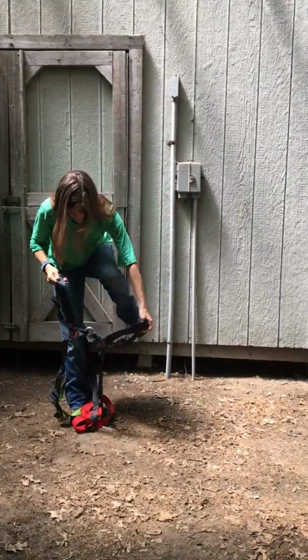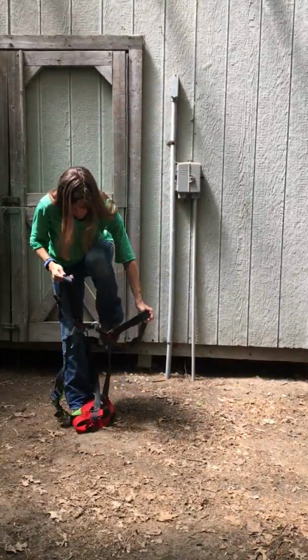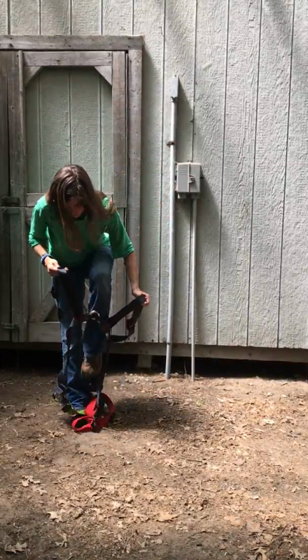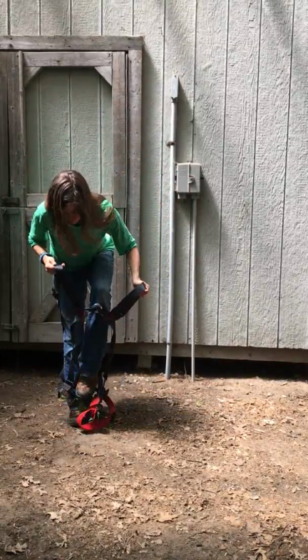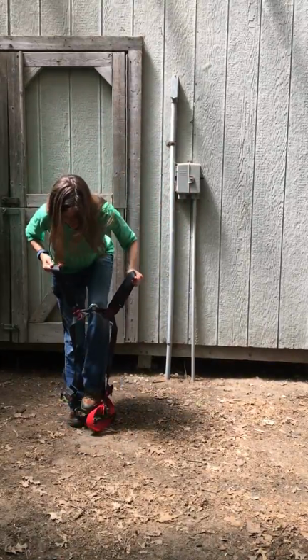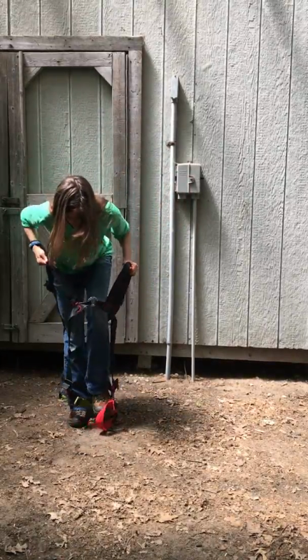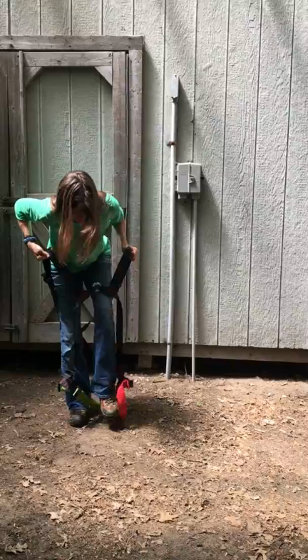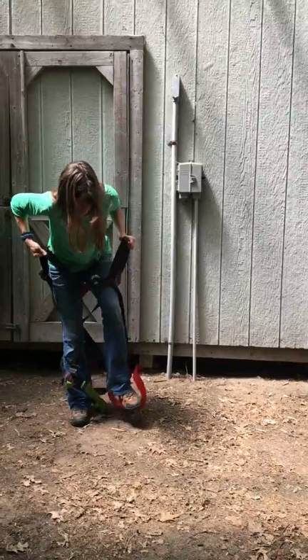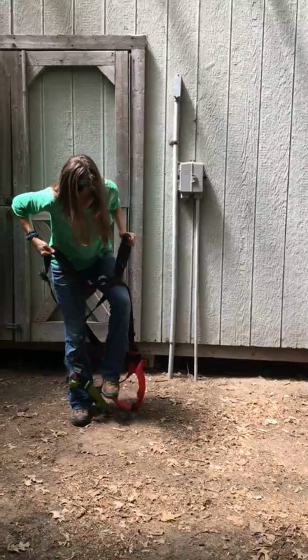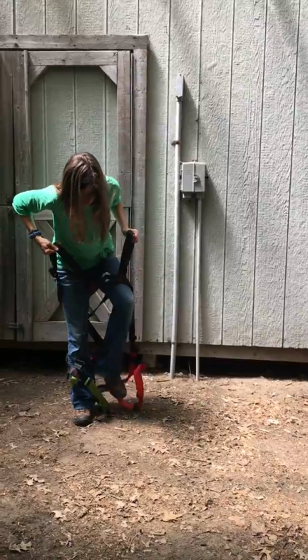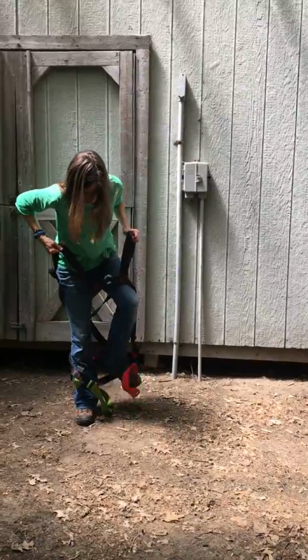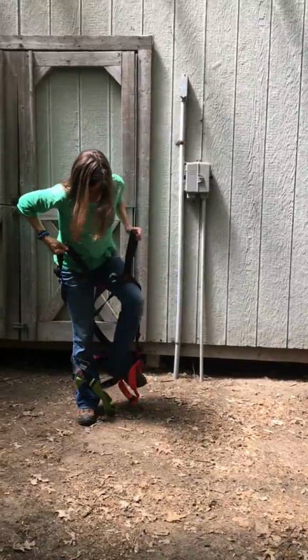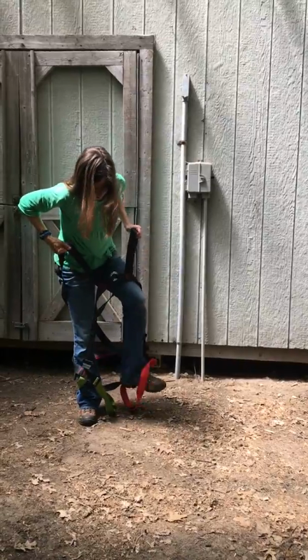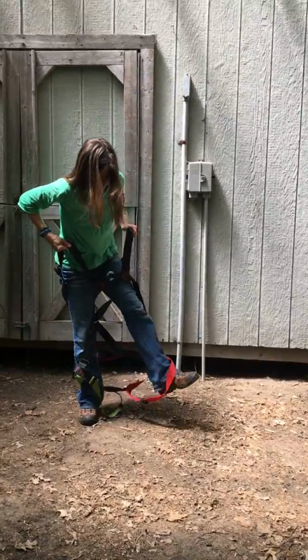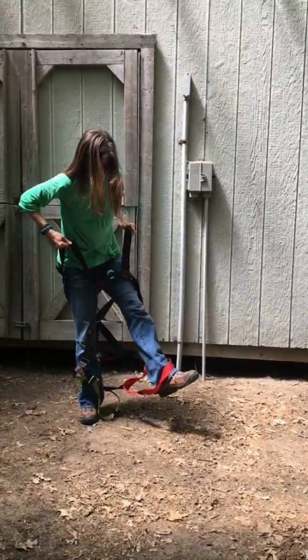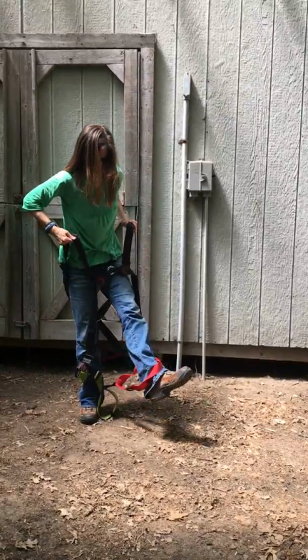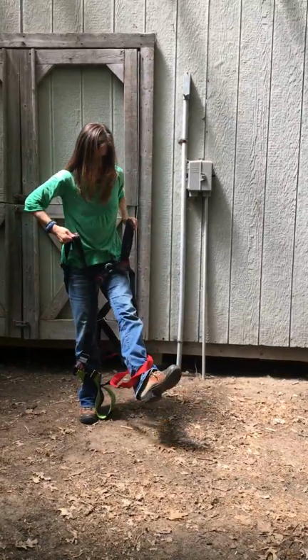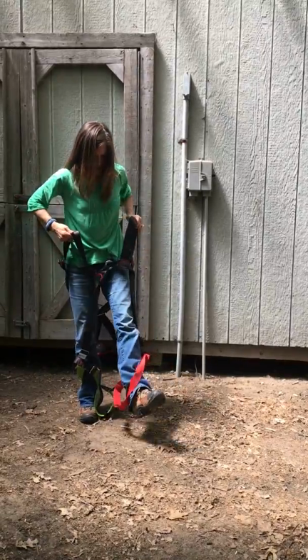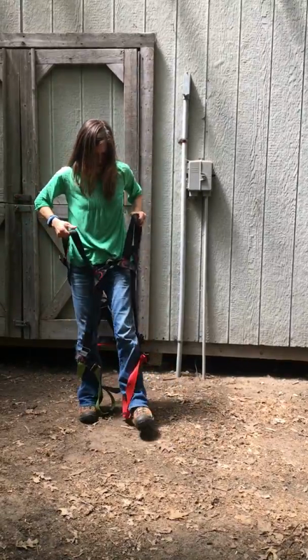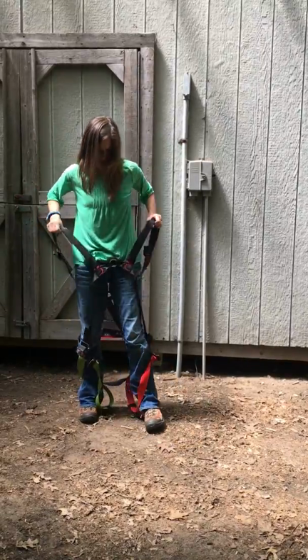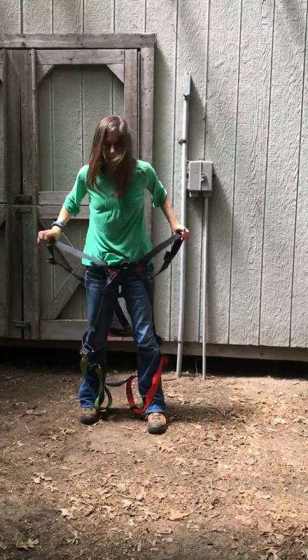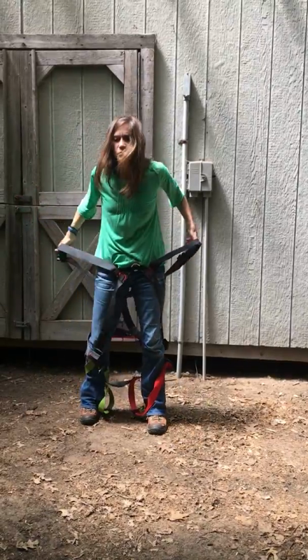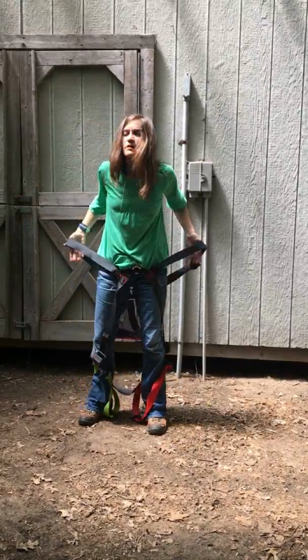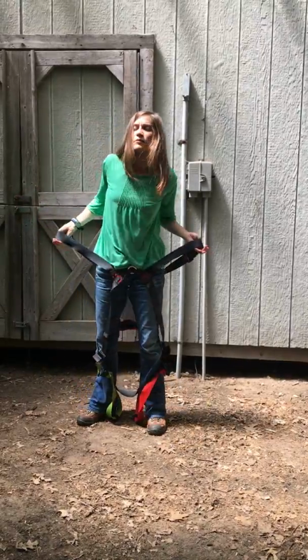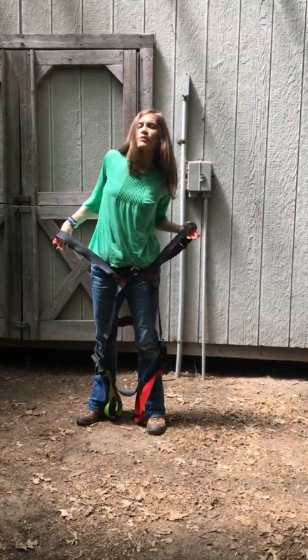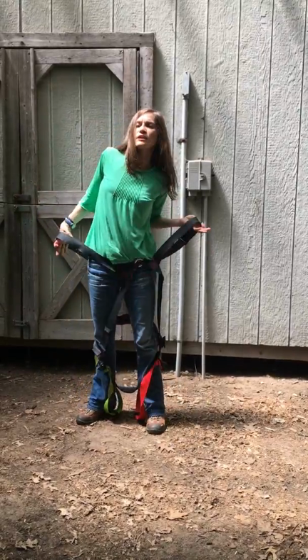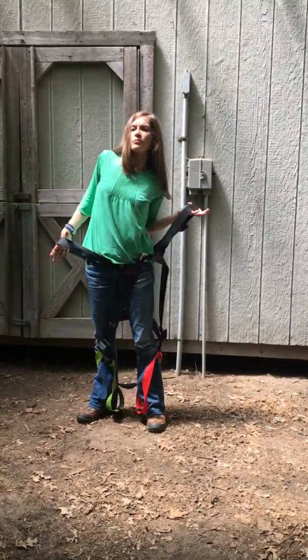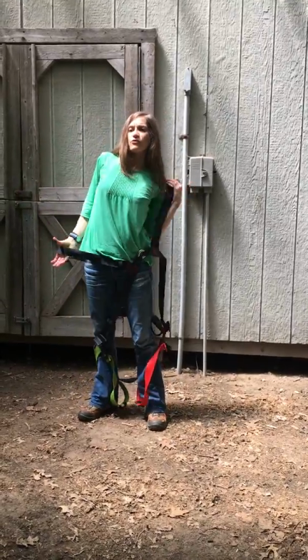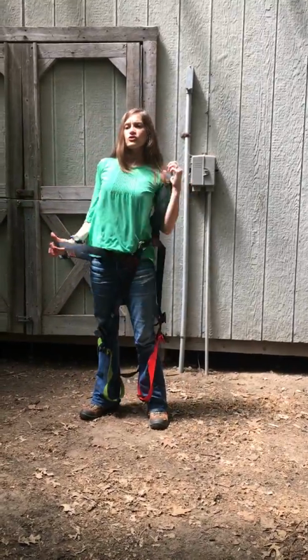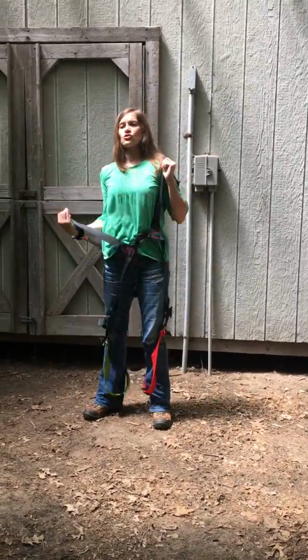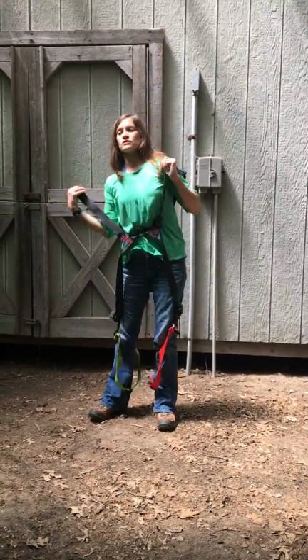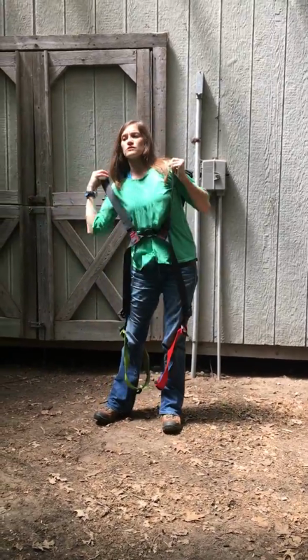Go ahead and do the other side — foot in the leg loop. Bring it up over your shoulders.